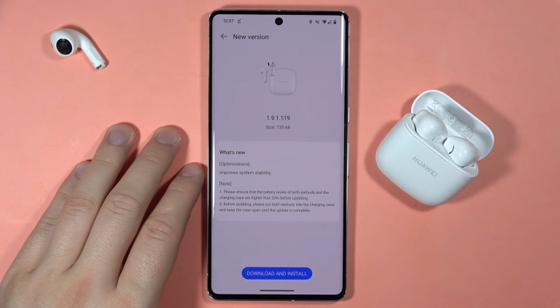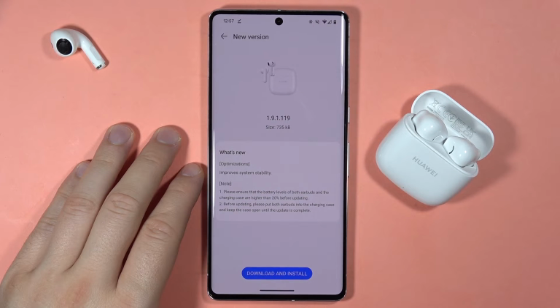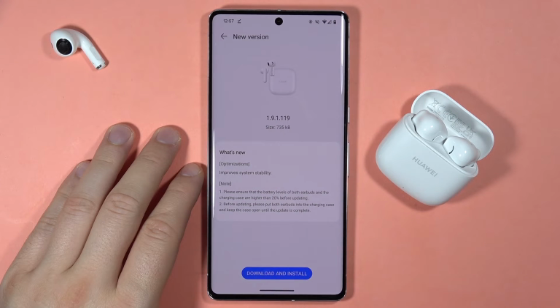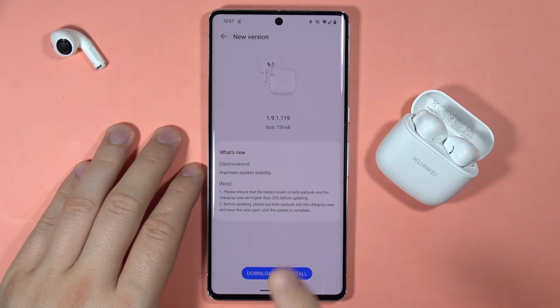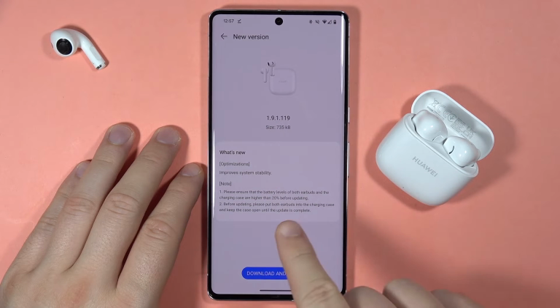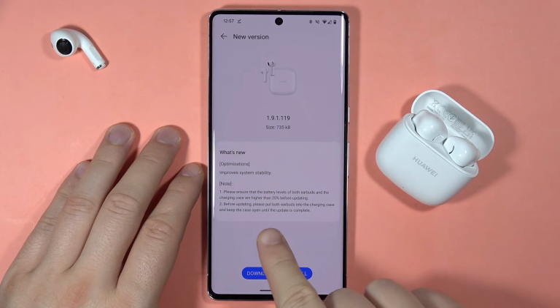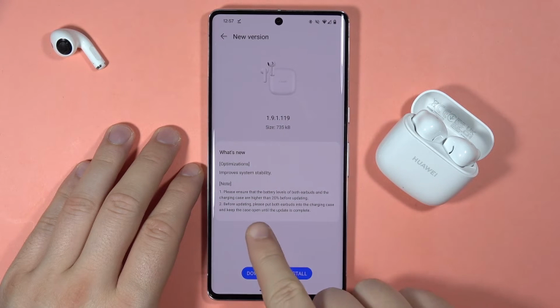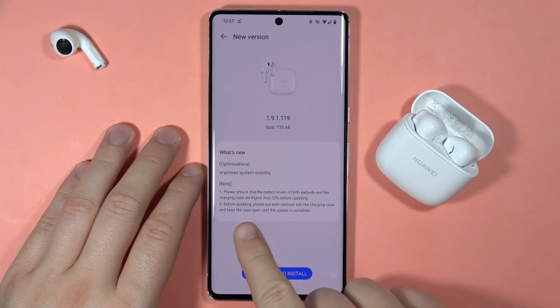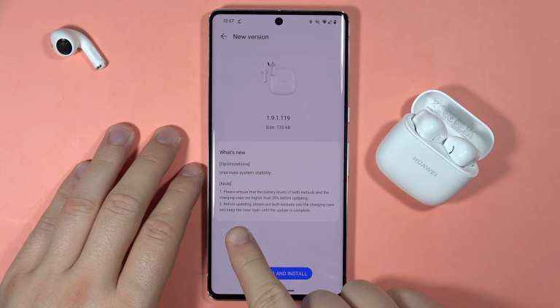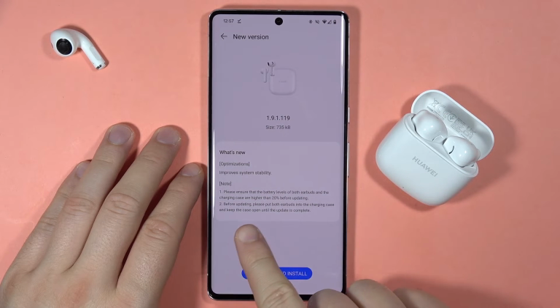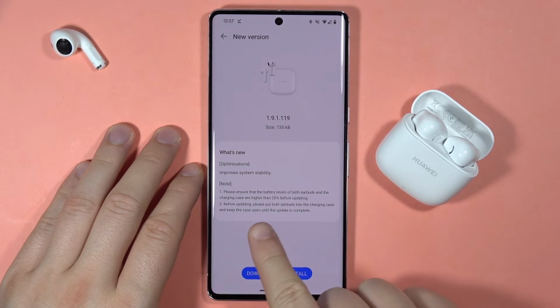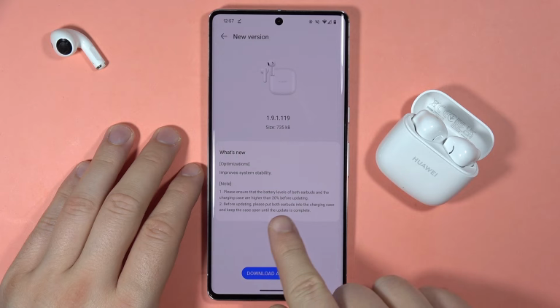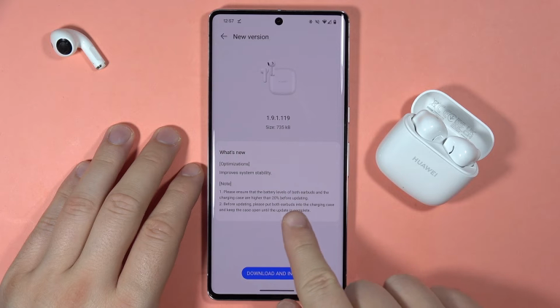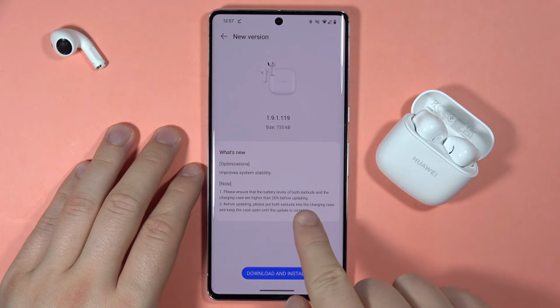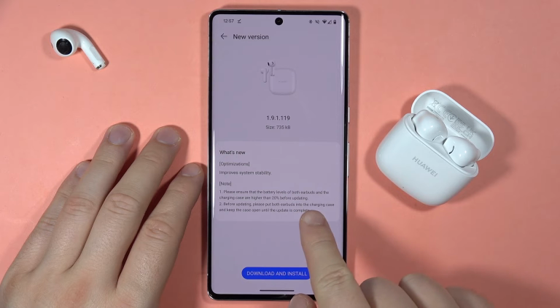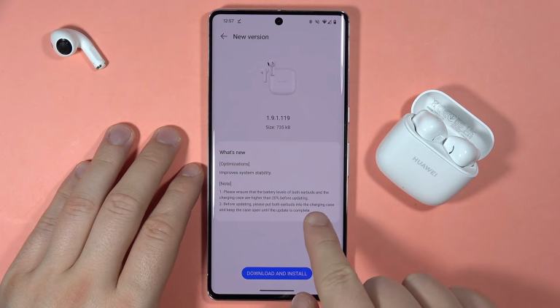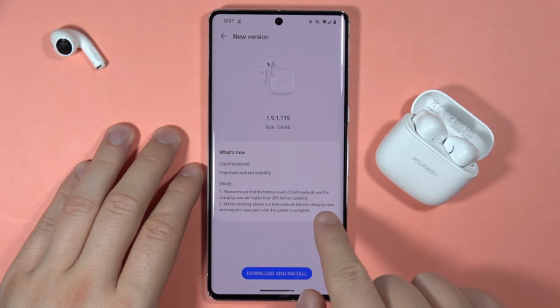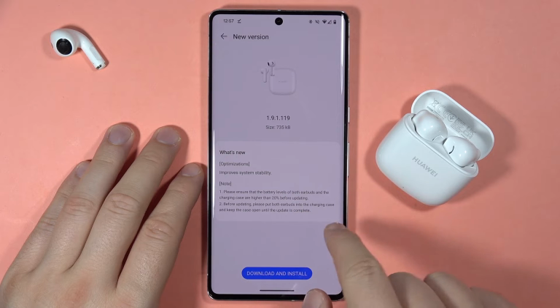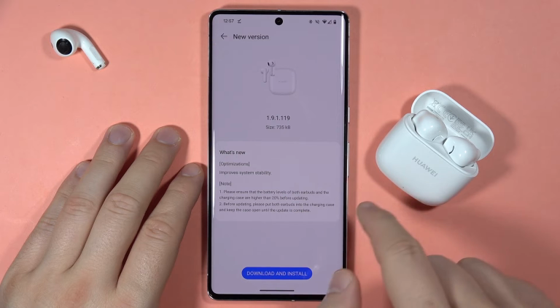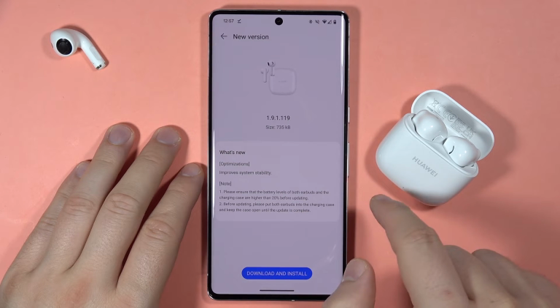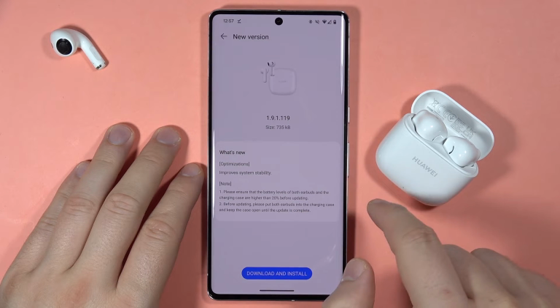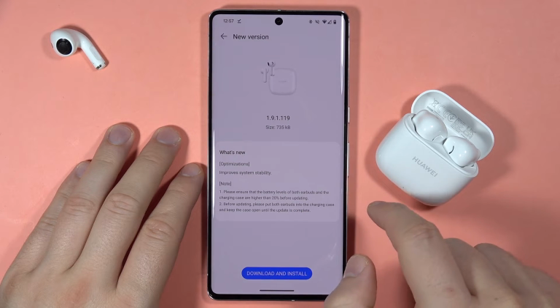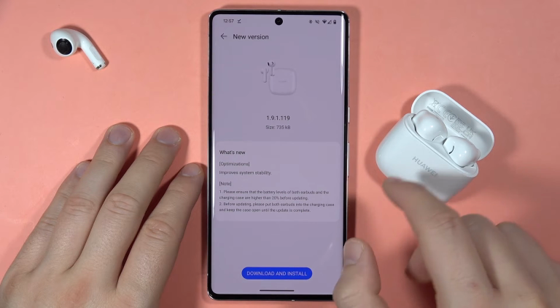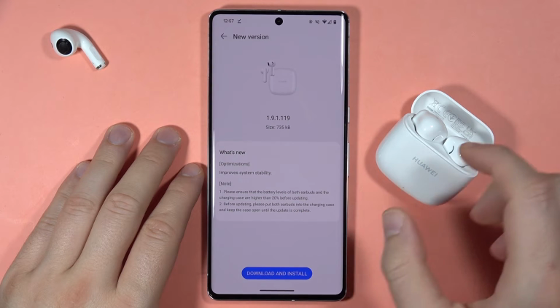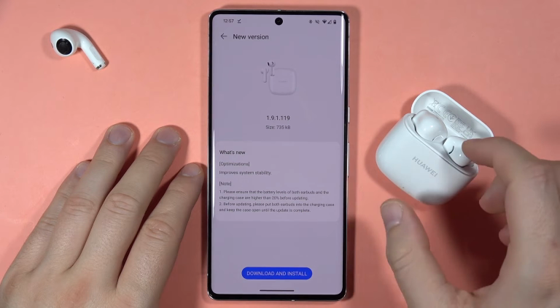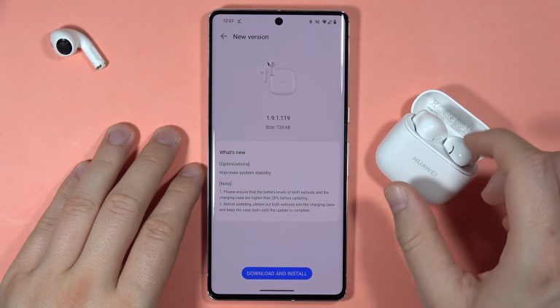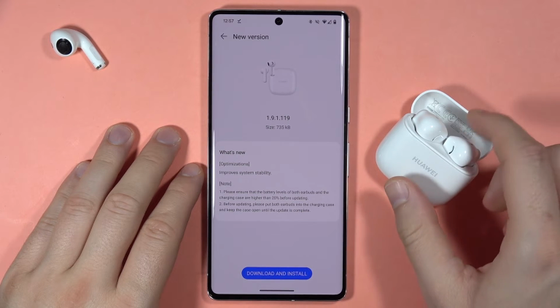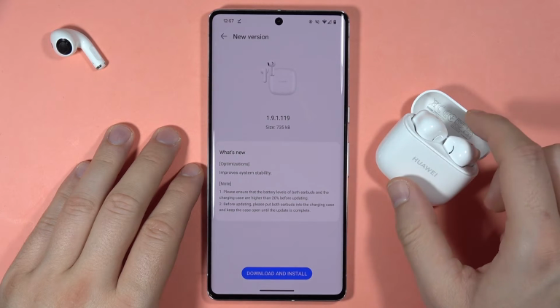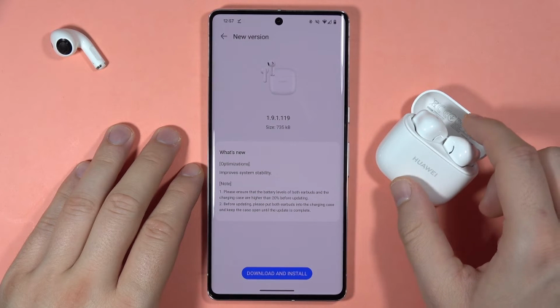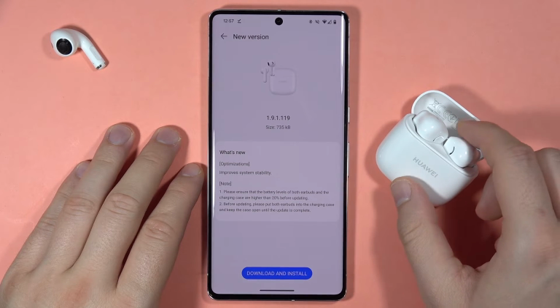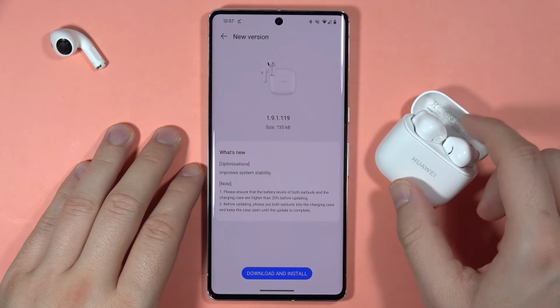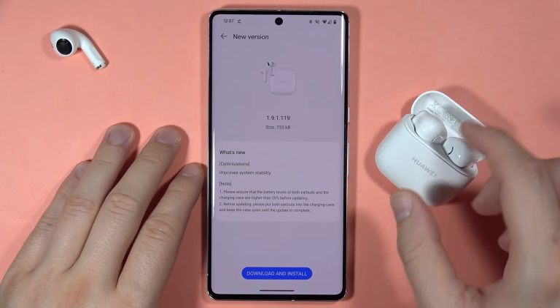Before updating, we have to put both earbuds into the charging case and we have to keep that case open.